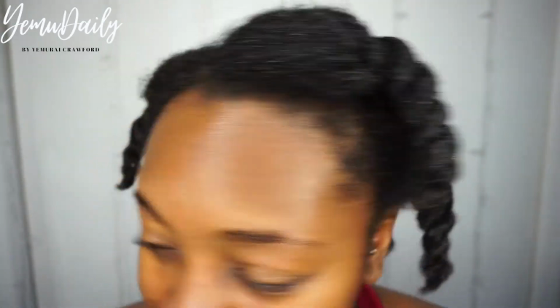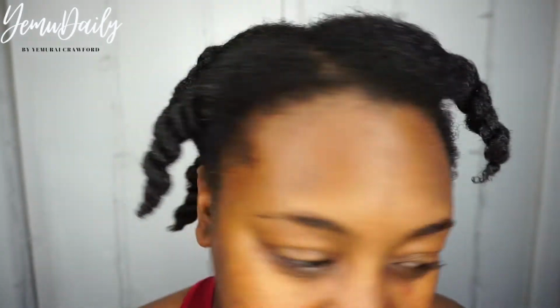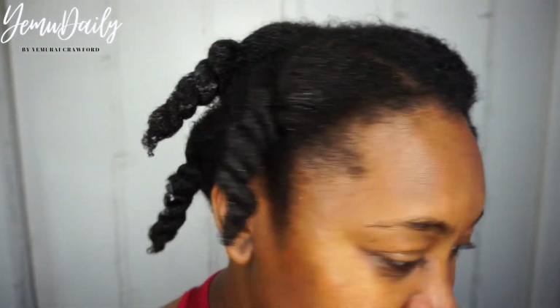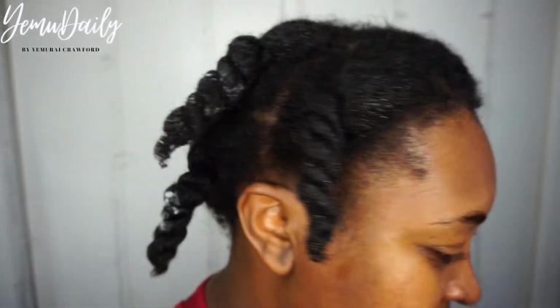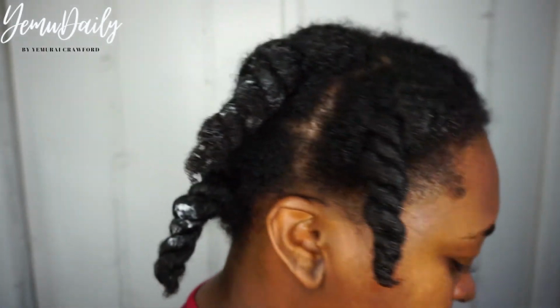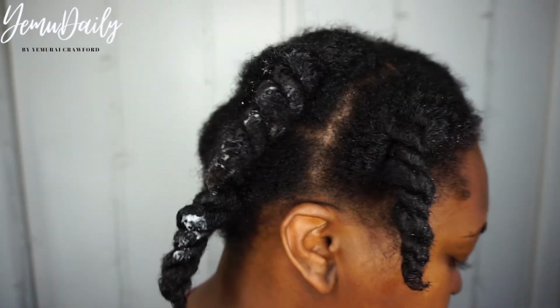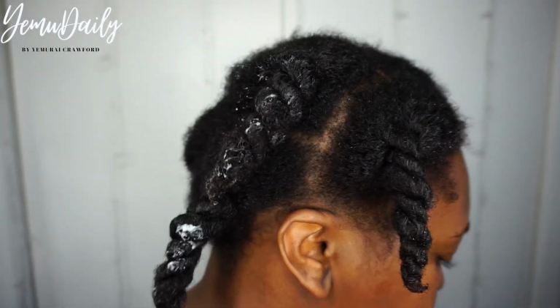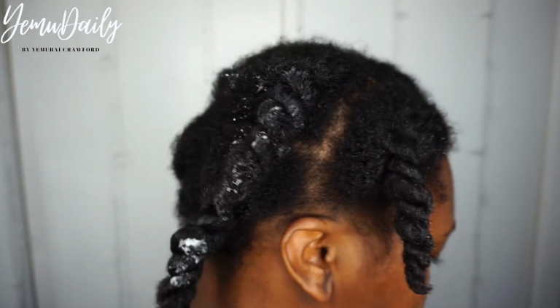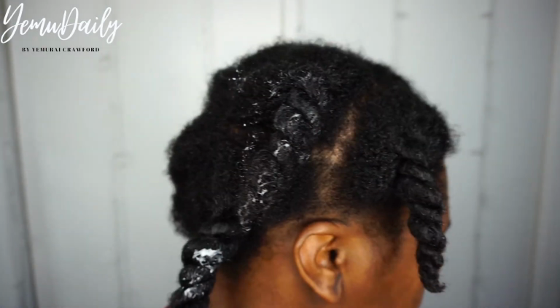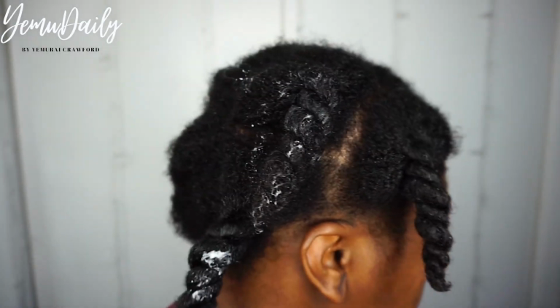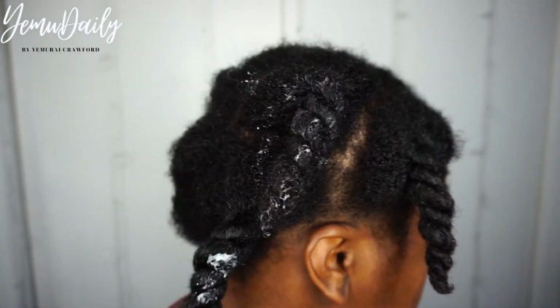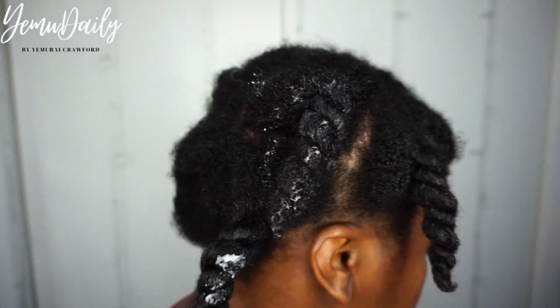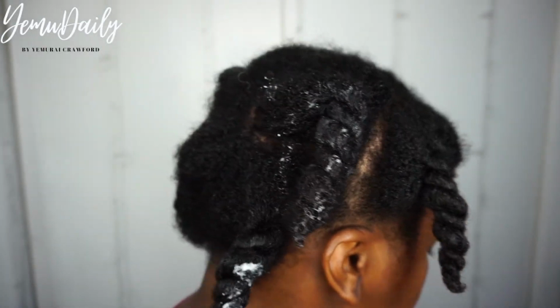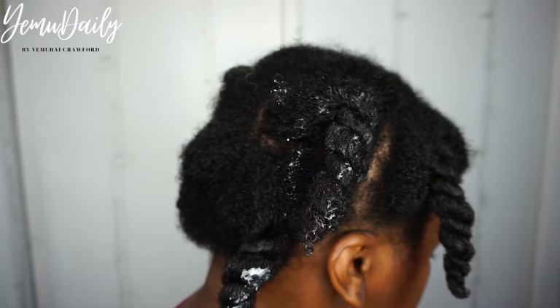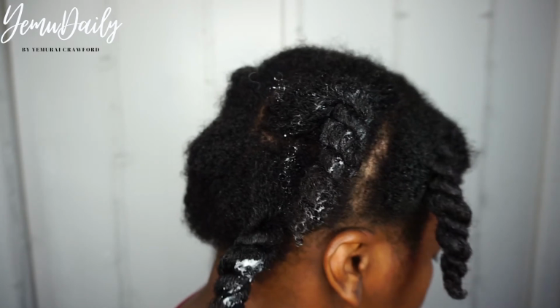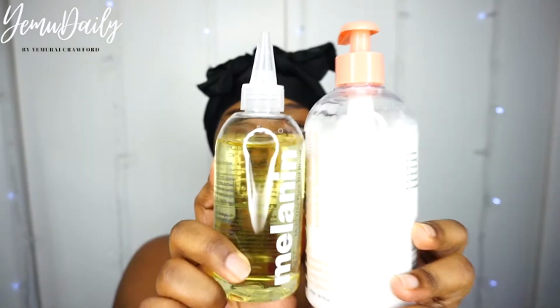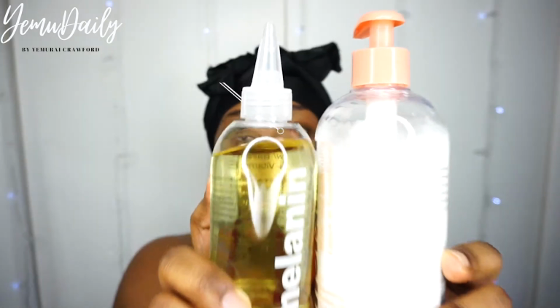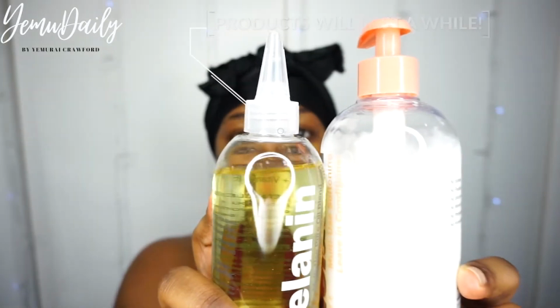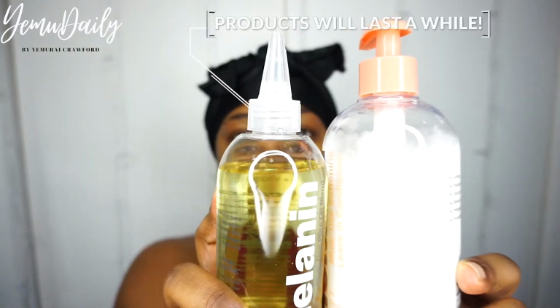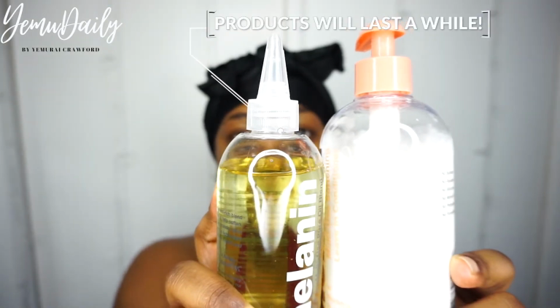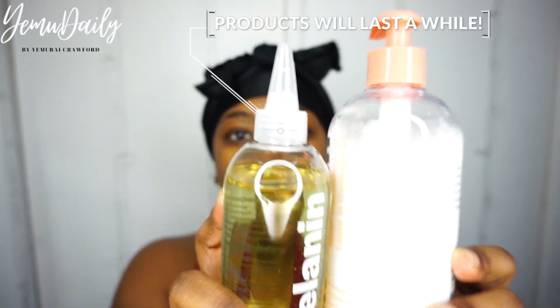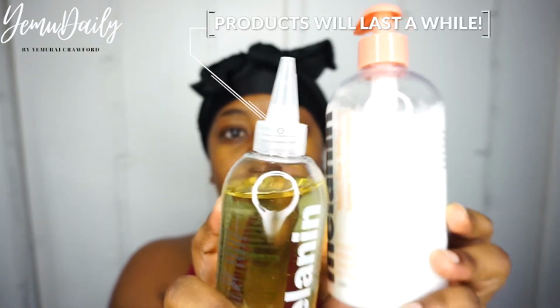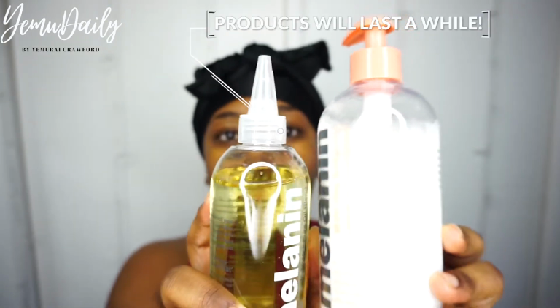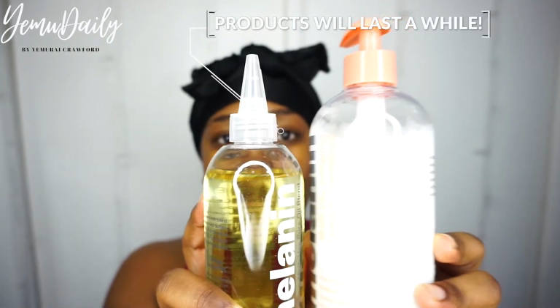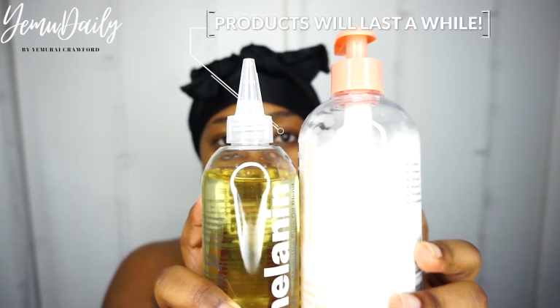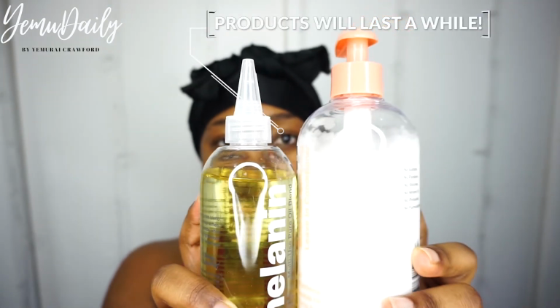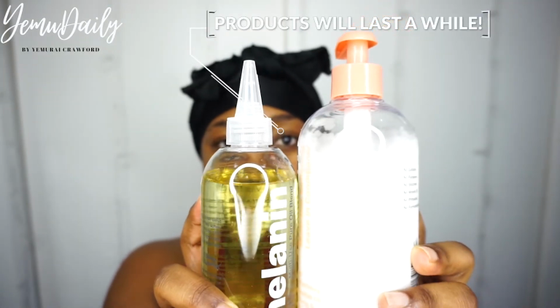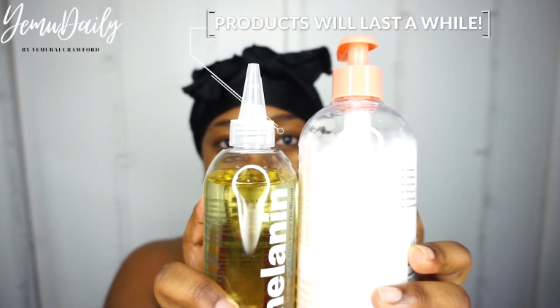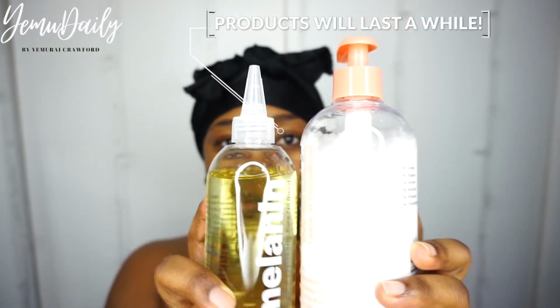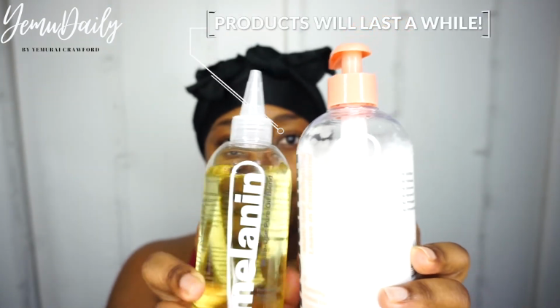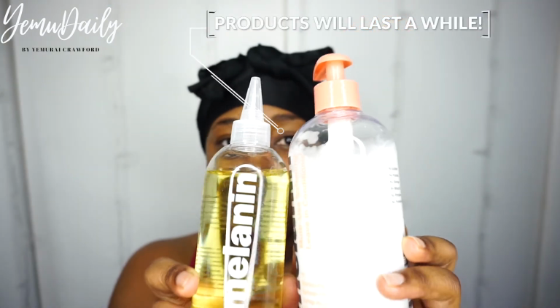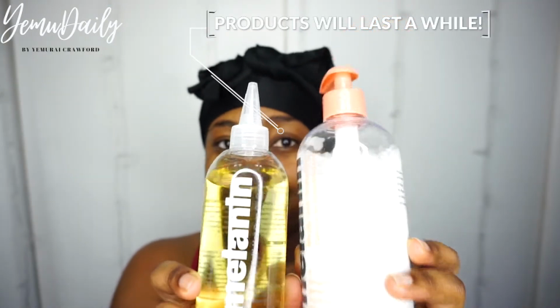I decided not to style — I just put it away. And look, this product is going to last for a while. That's all I used right there.